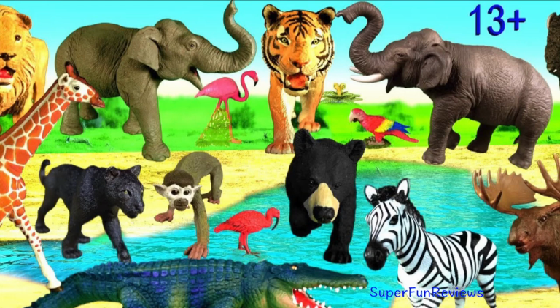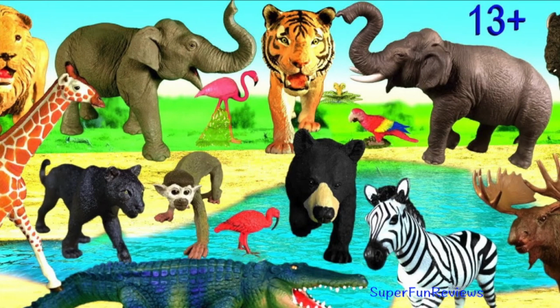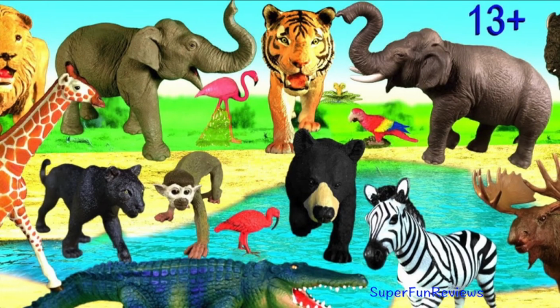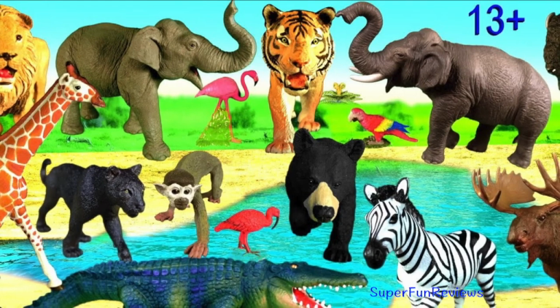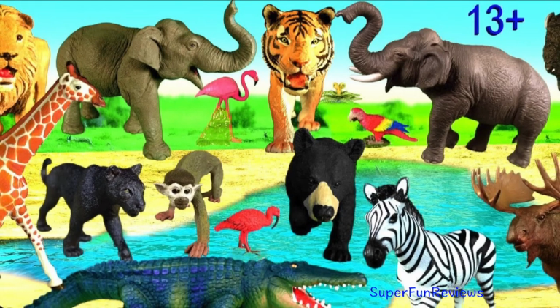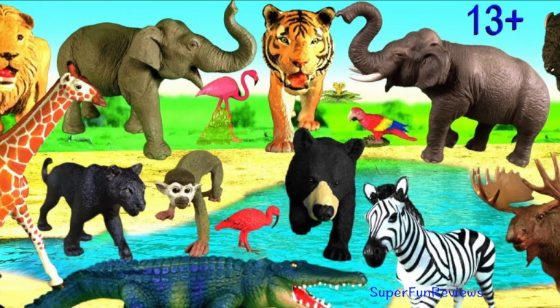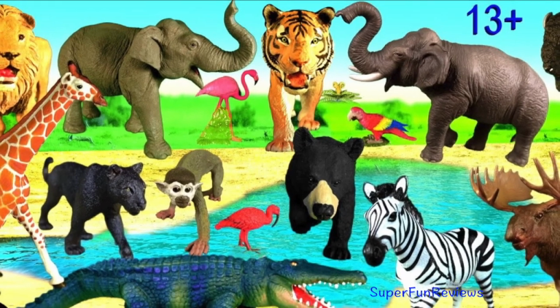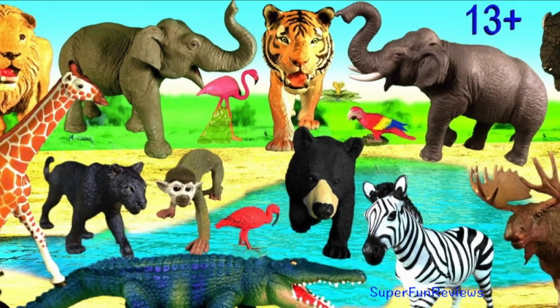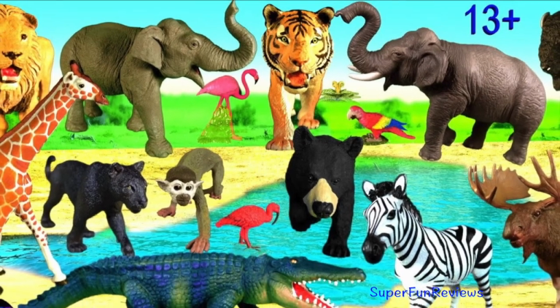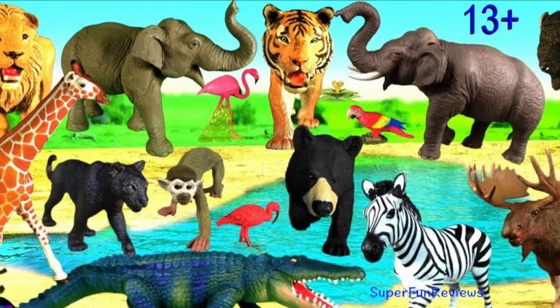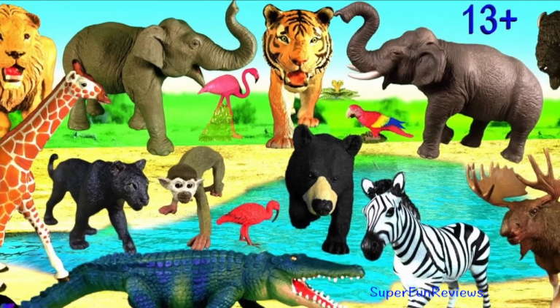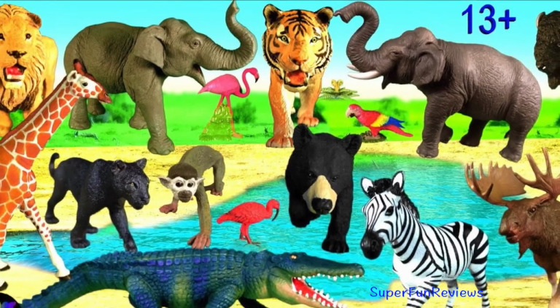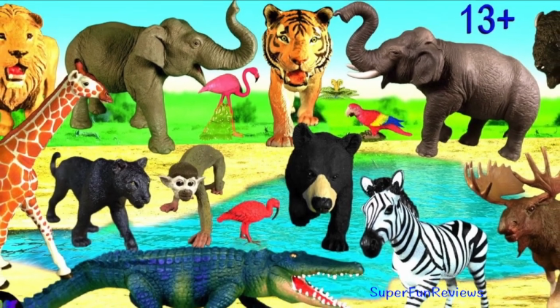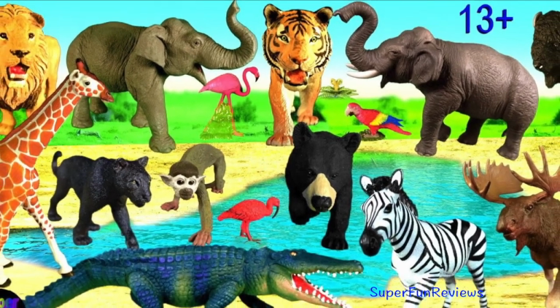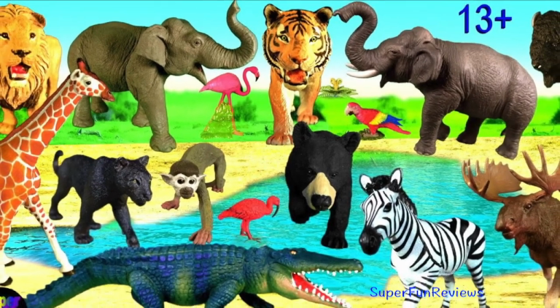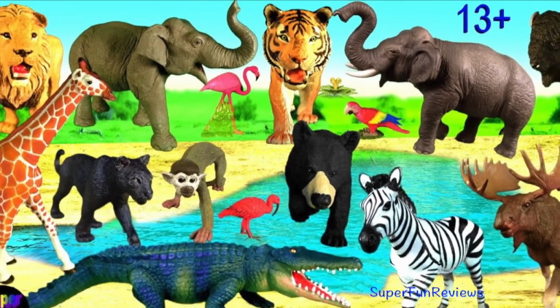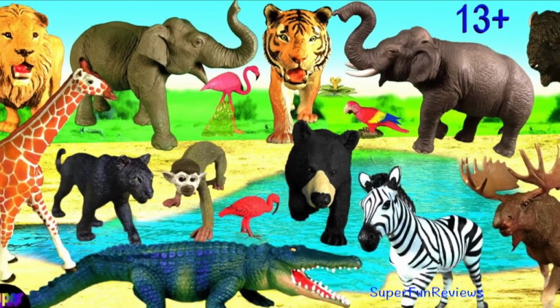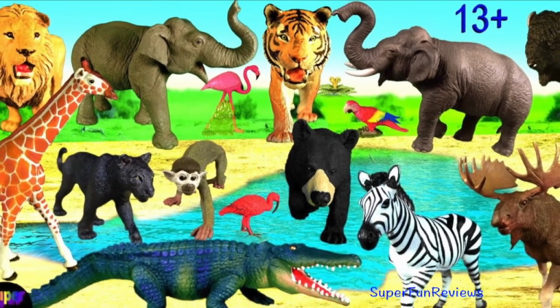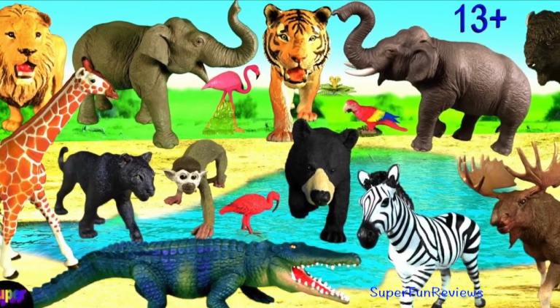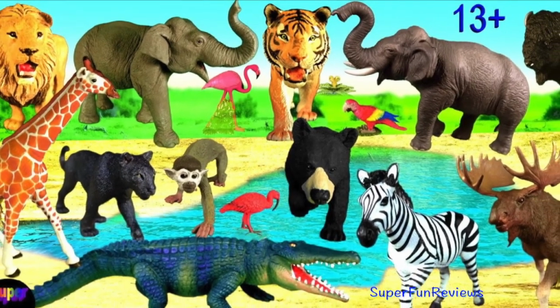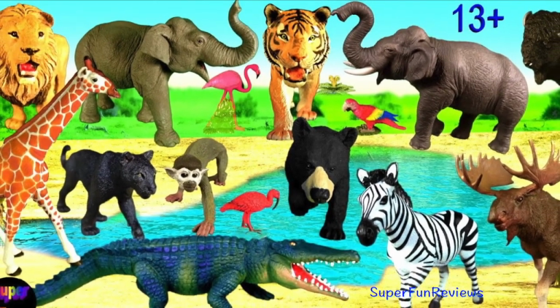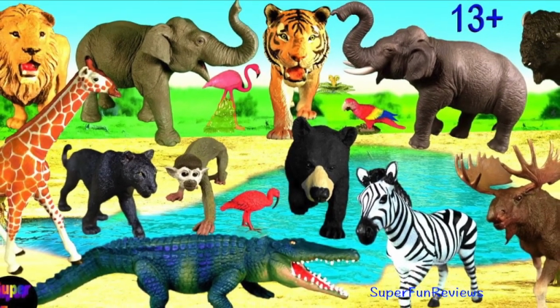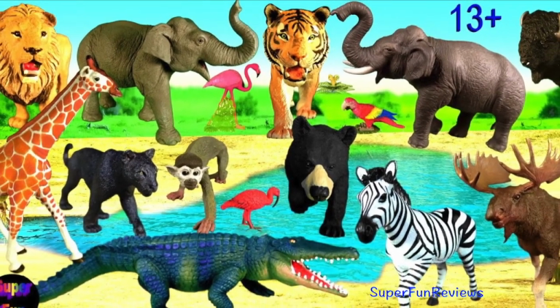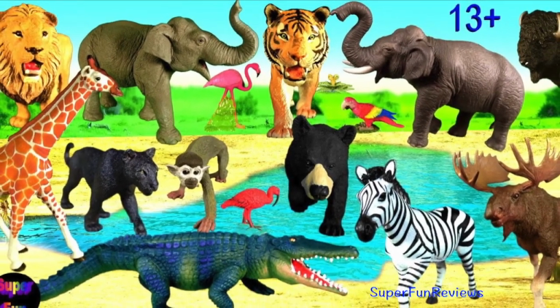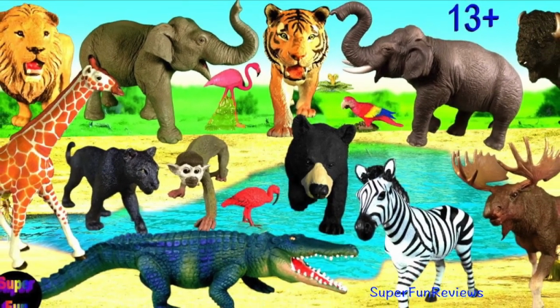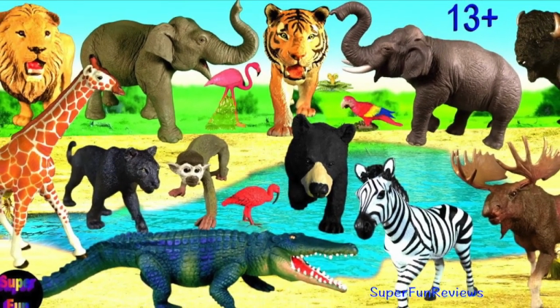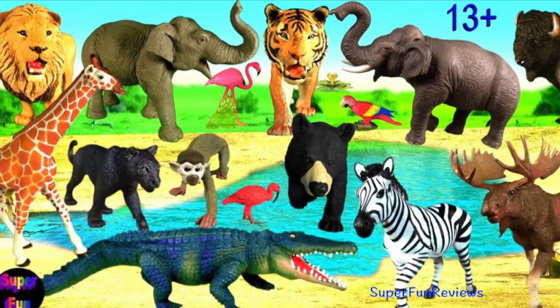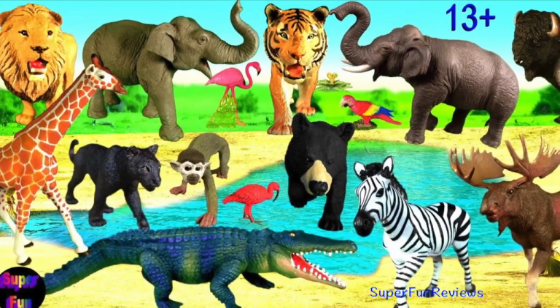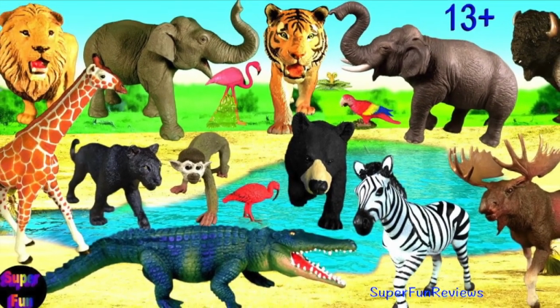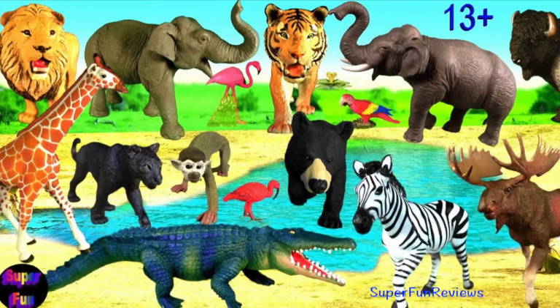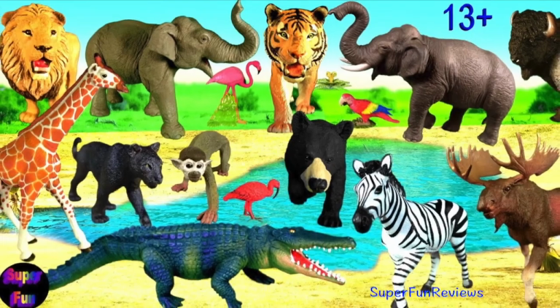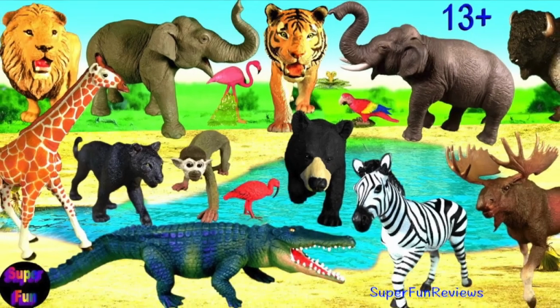Hey guys, it's Kerri. Lots of amazing animals today.